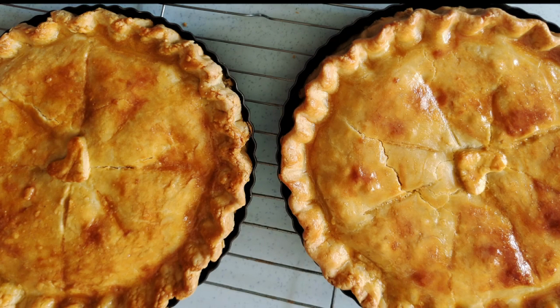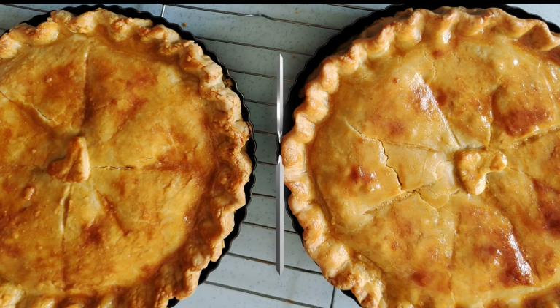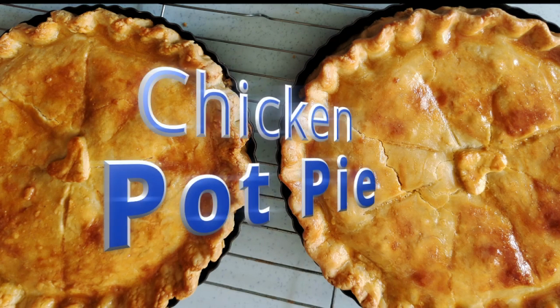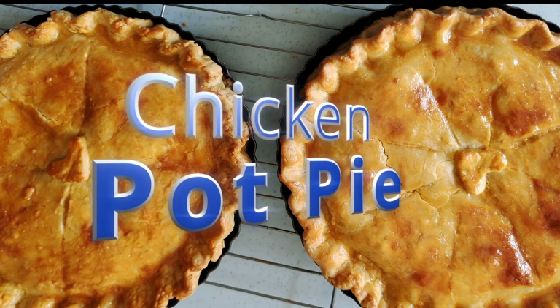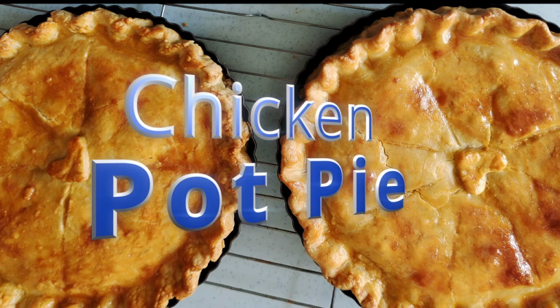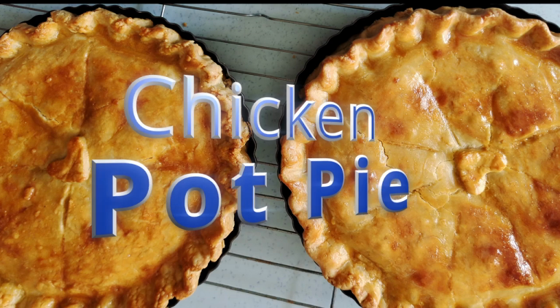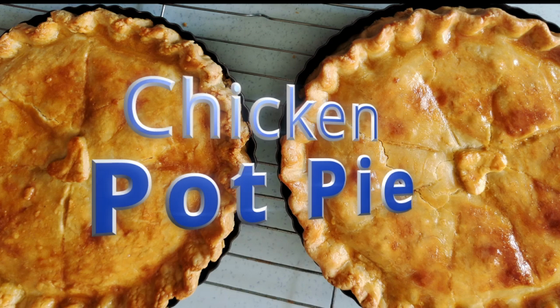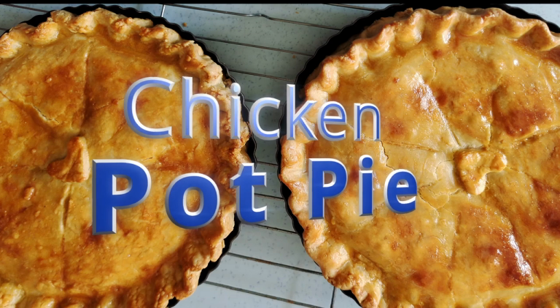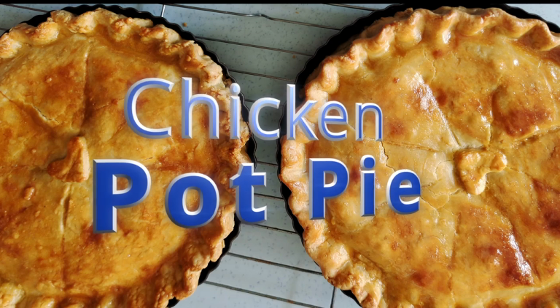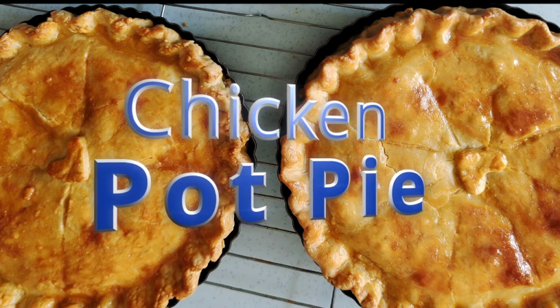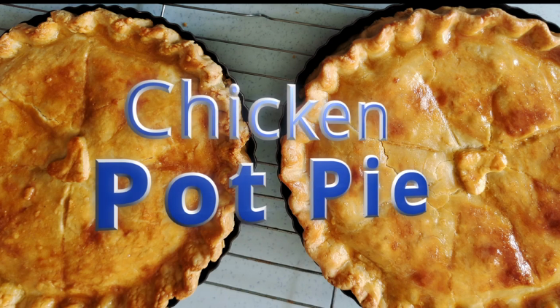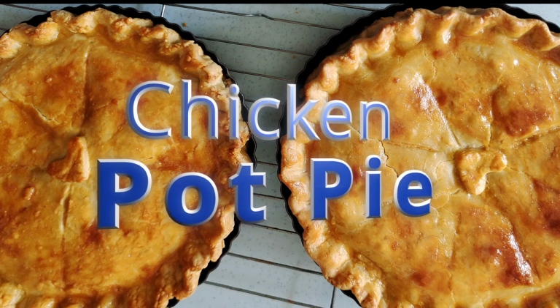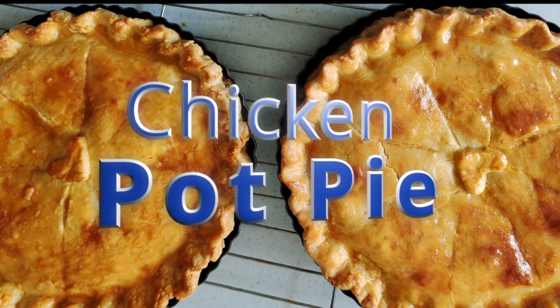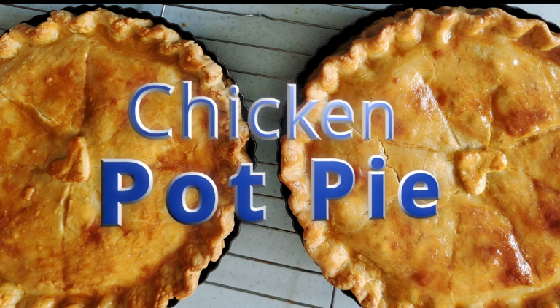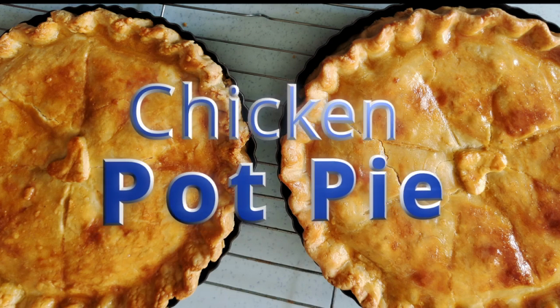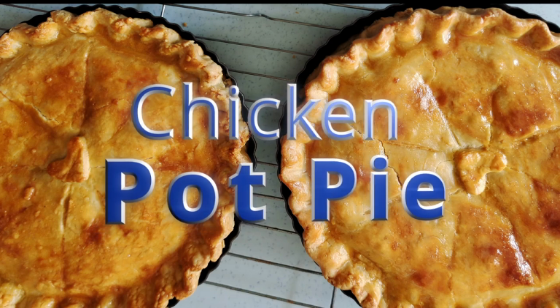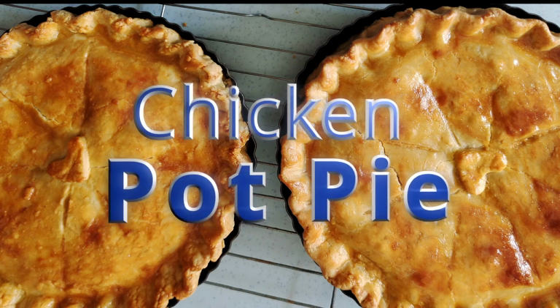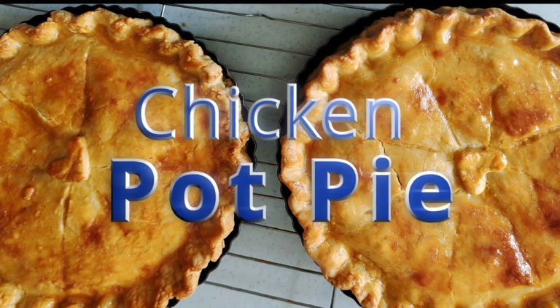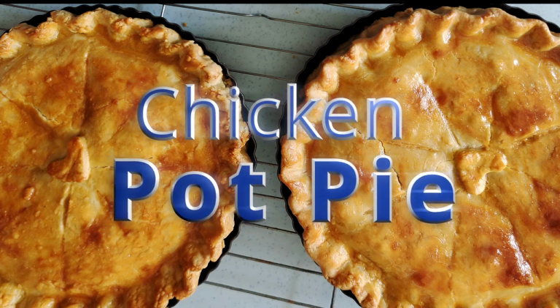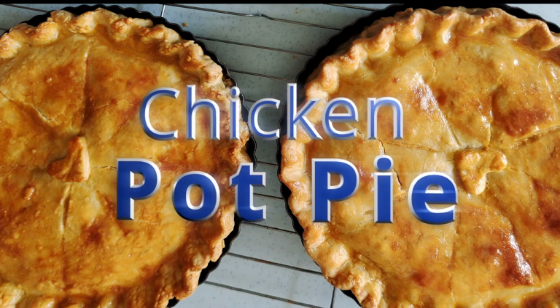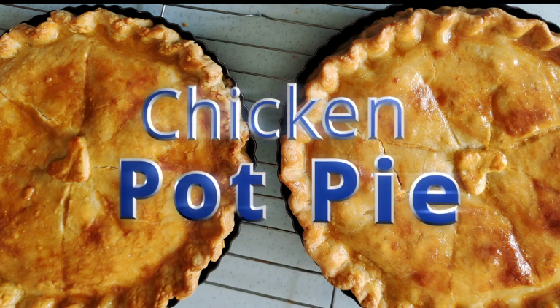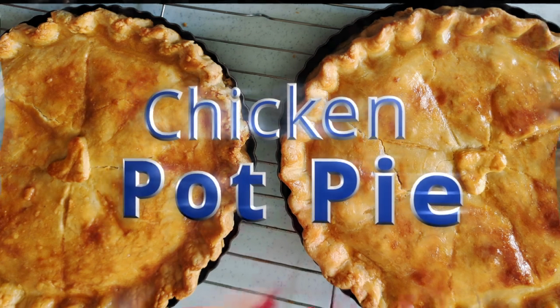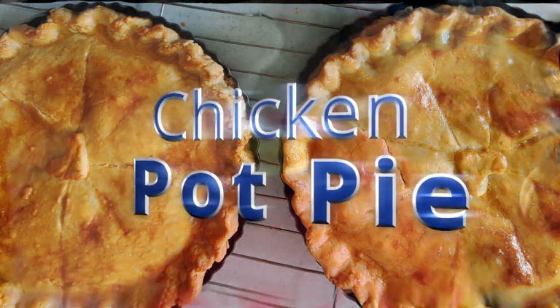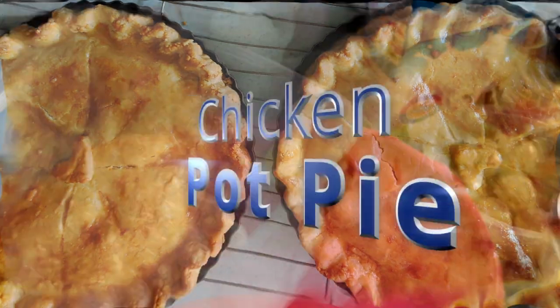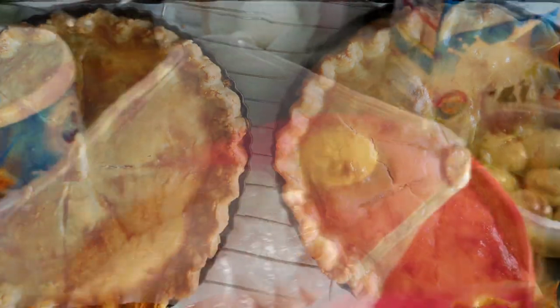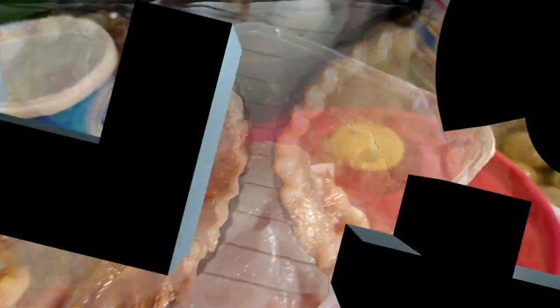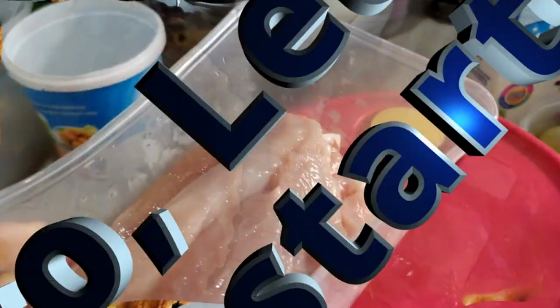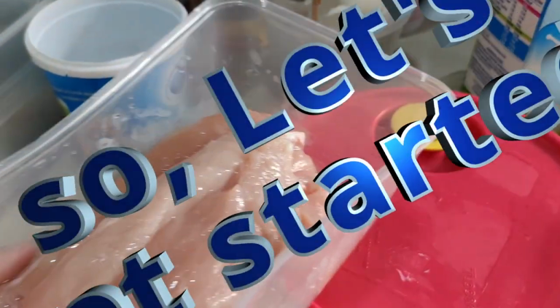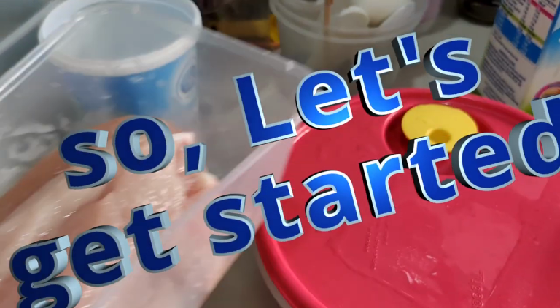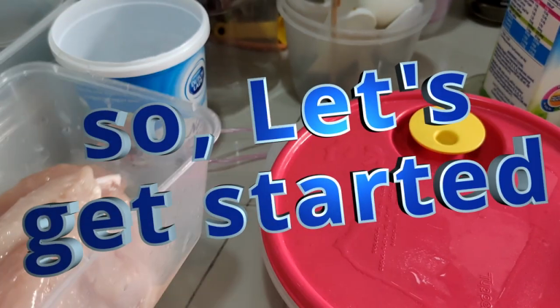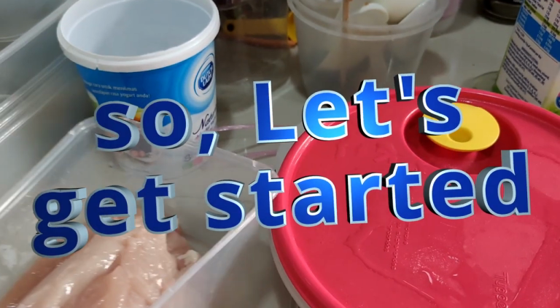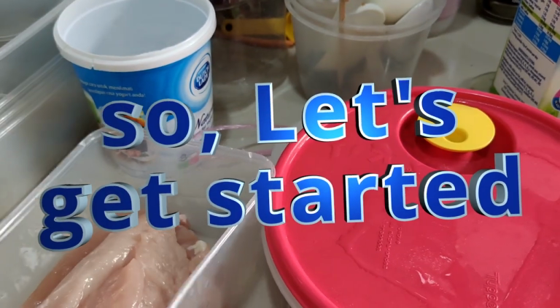Today I'll be making chicken pot pie. So let's get started.